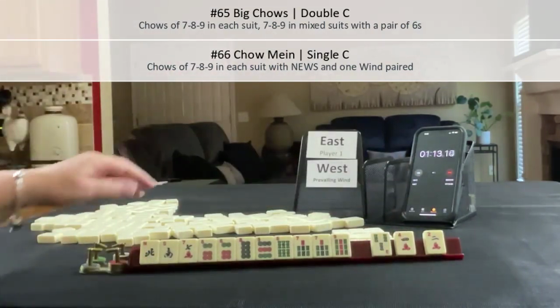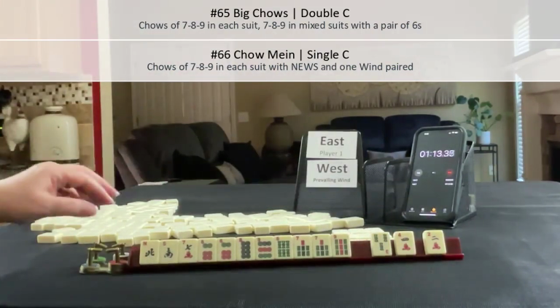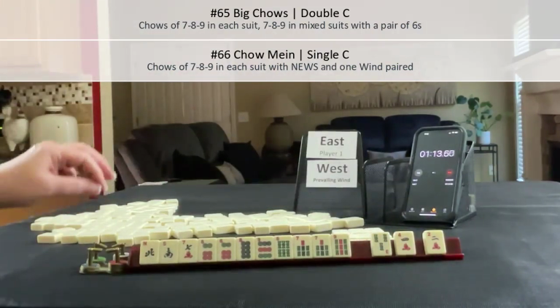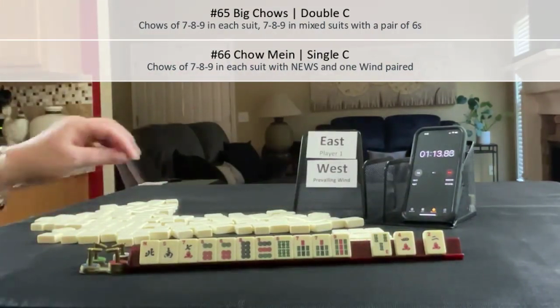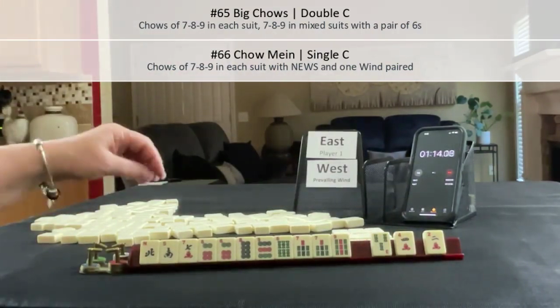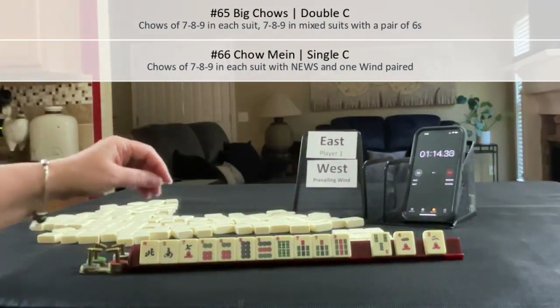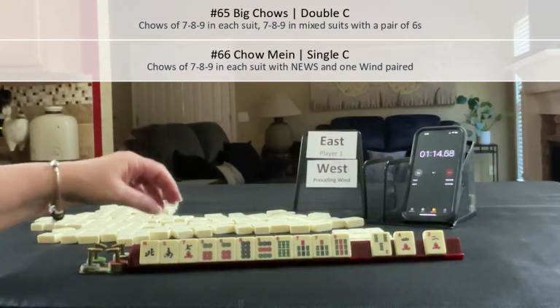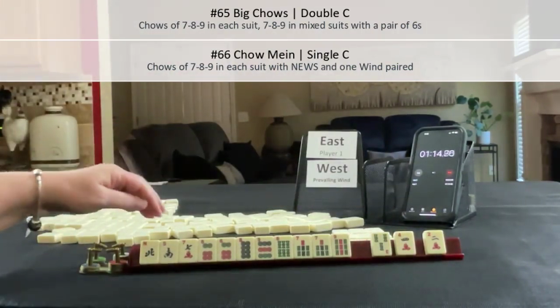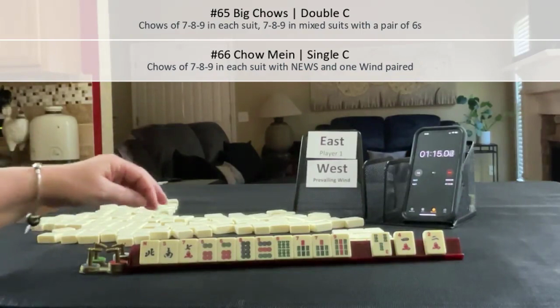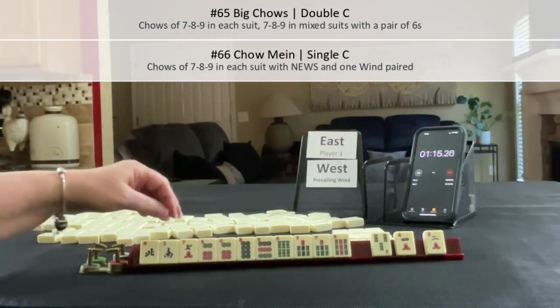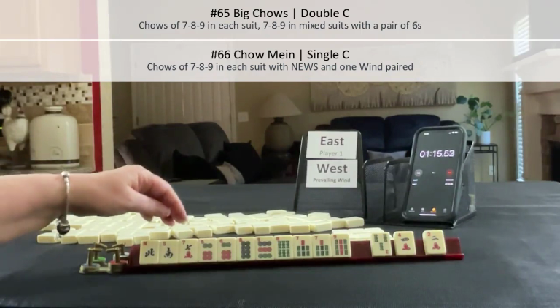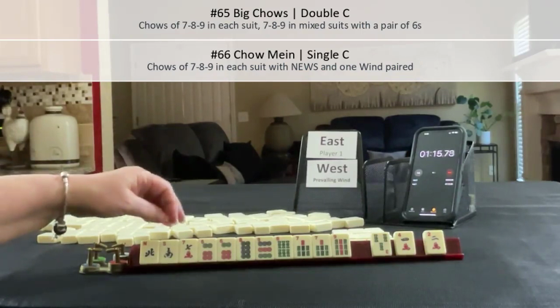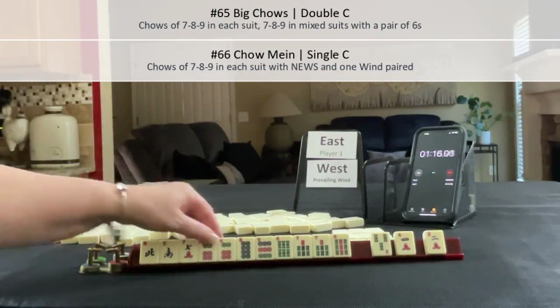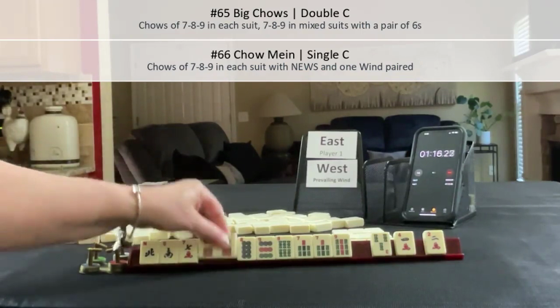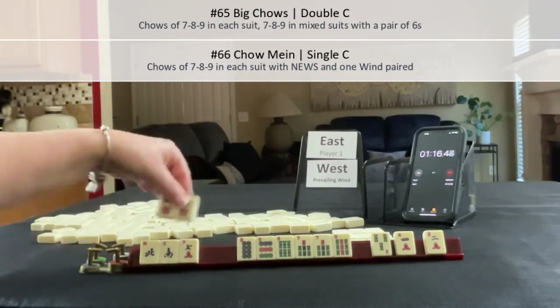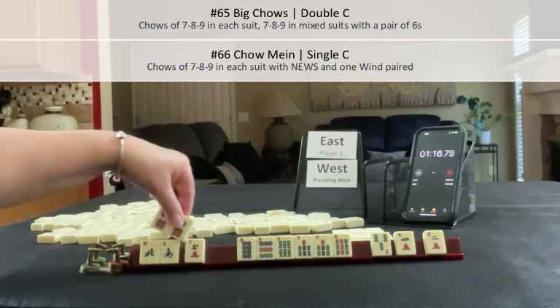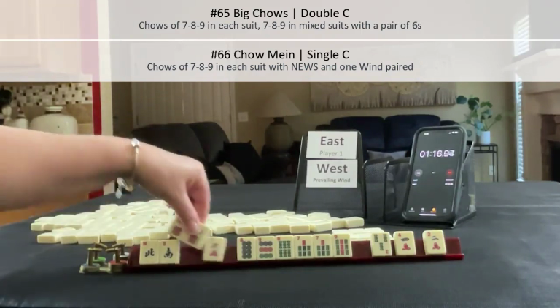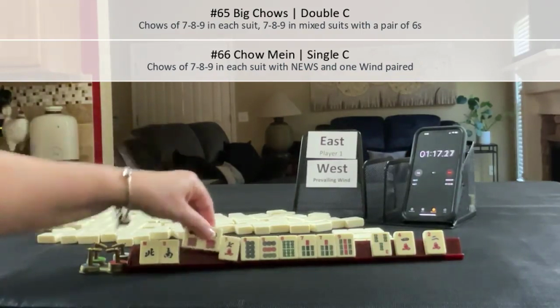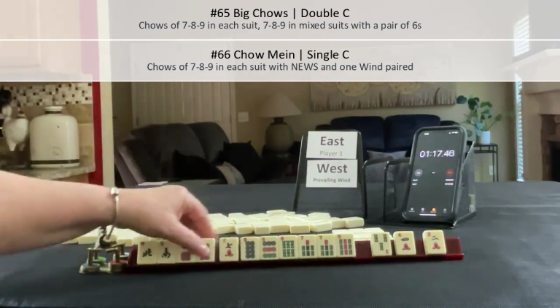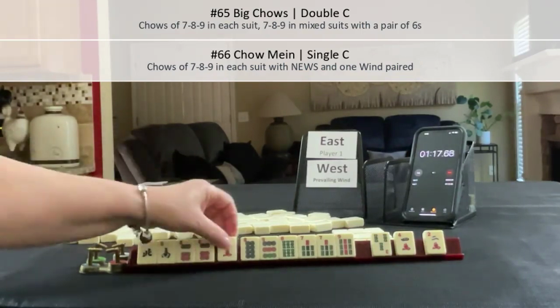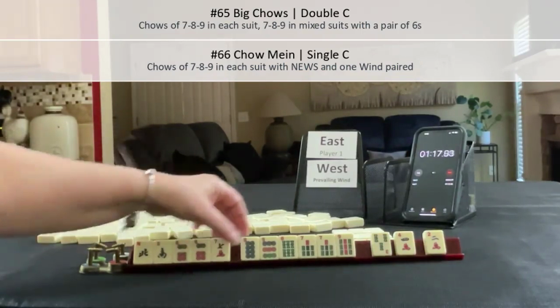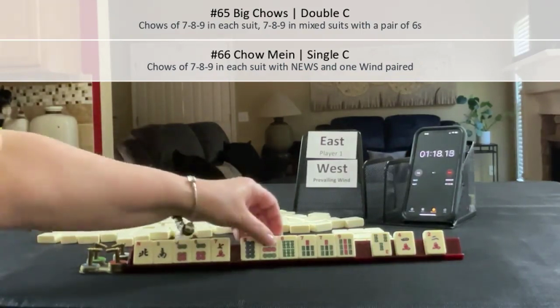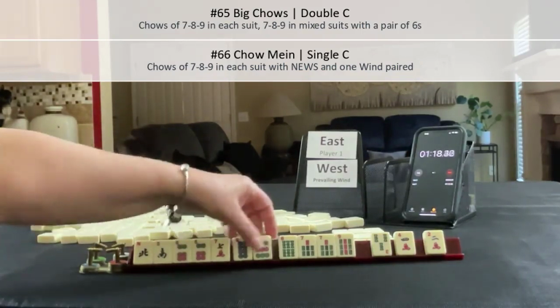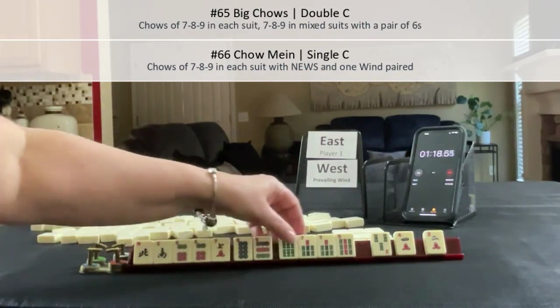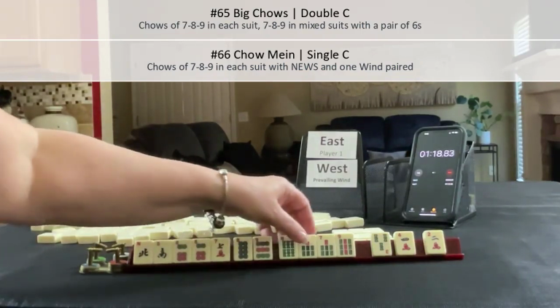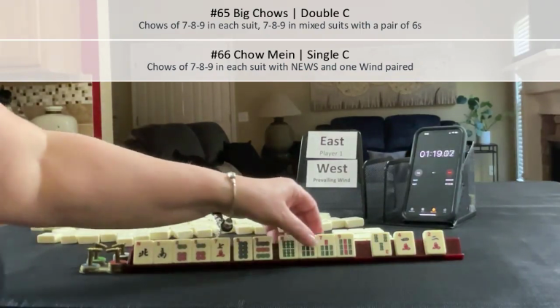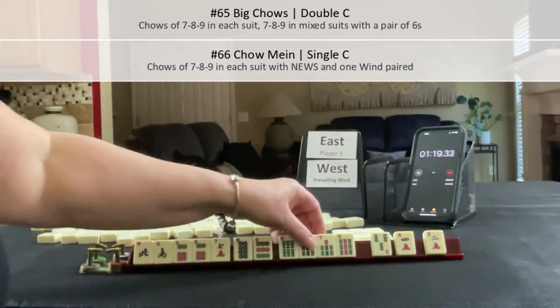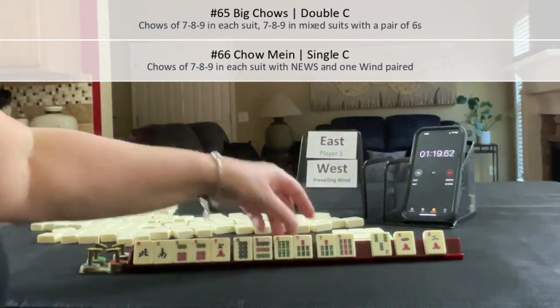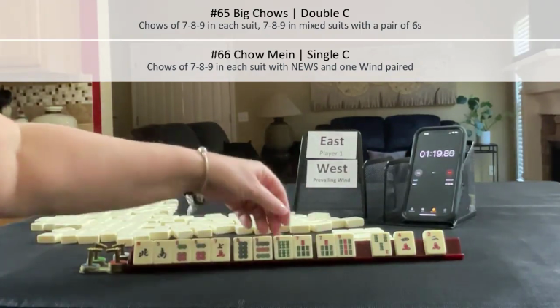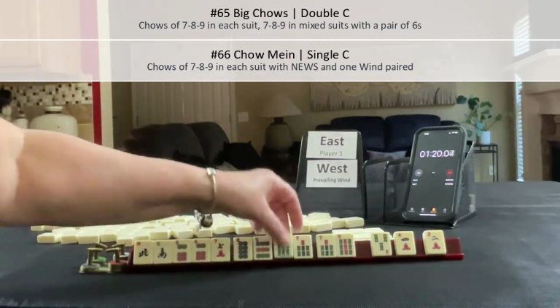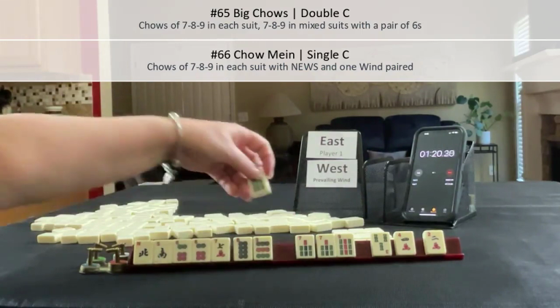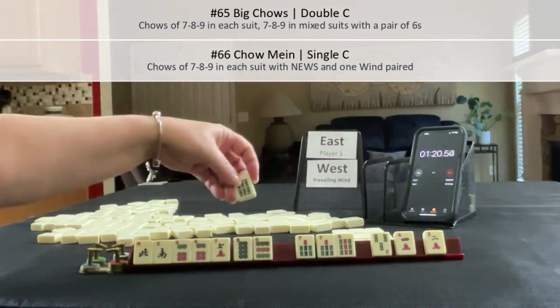Okay: 6, 7, 8, 9. 6 pair. 7, 7, 8. 7, 8, 6.